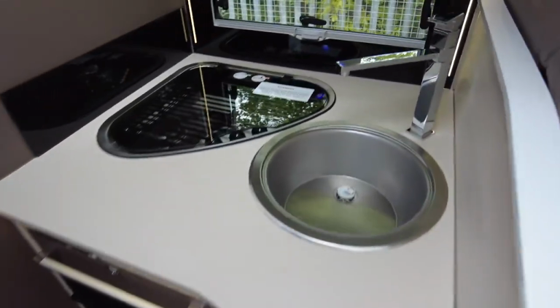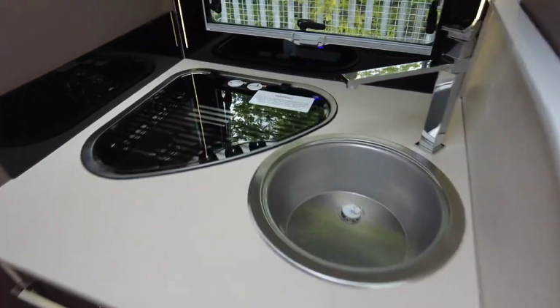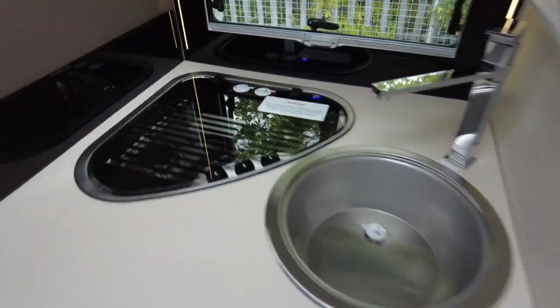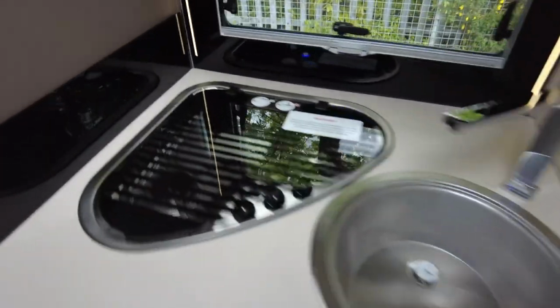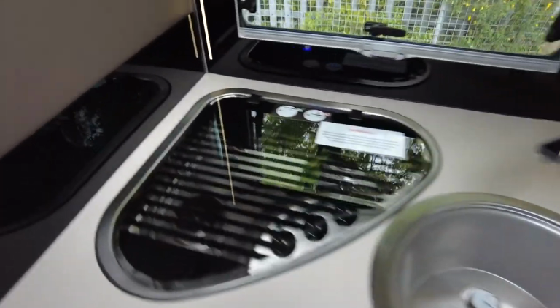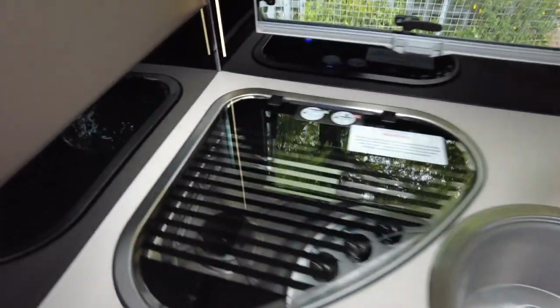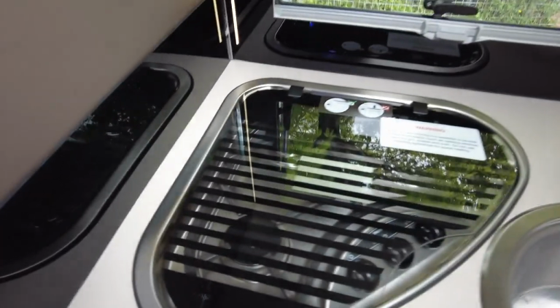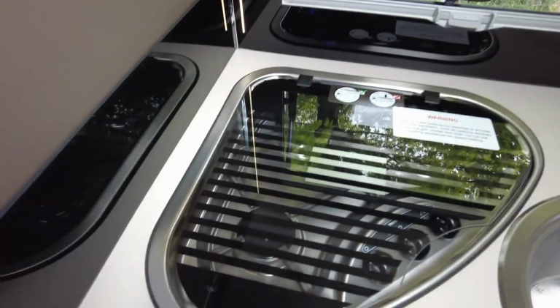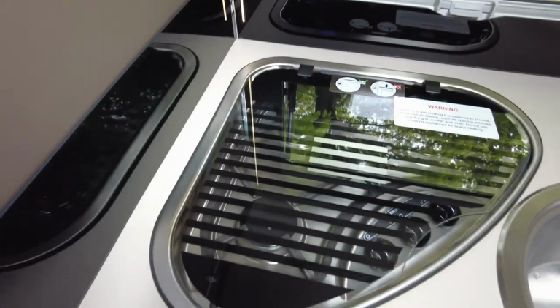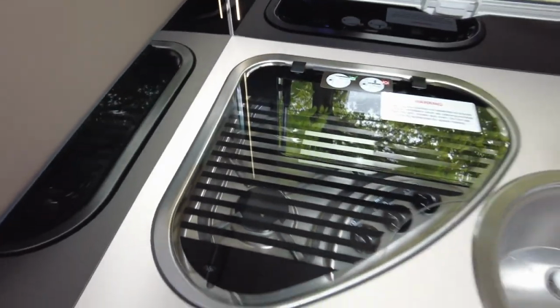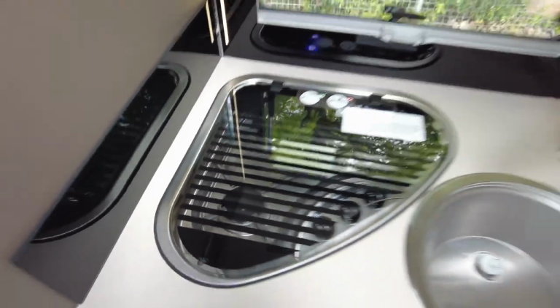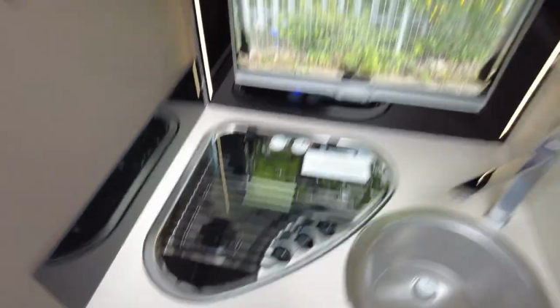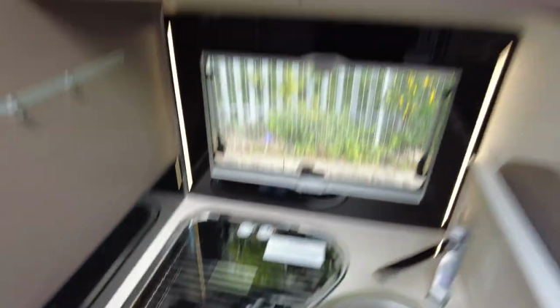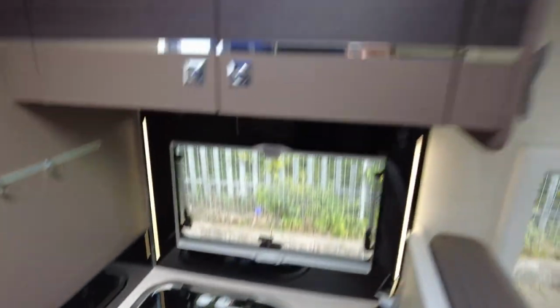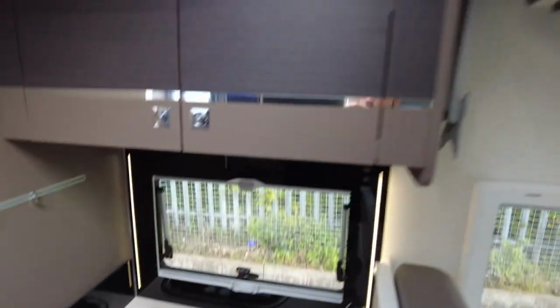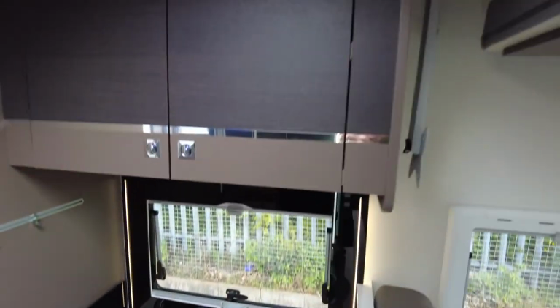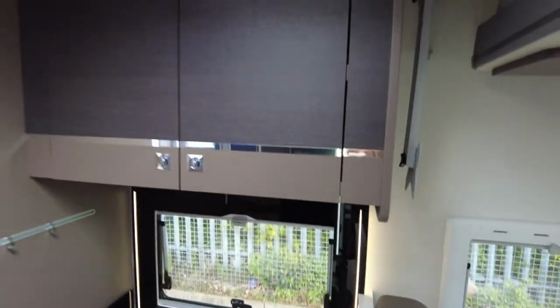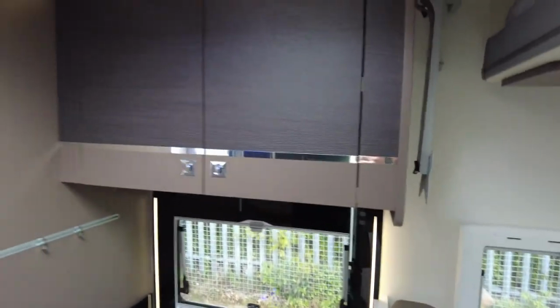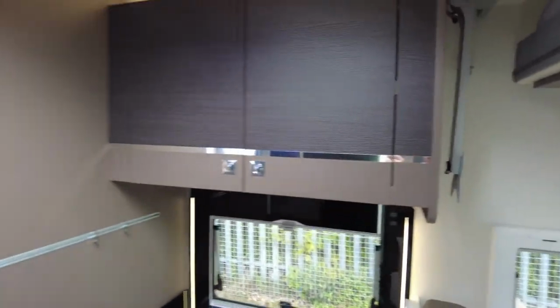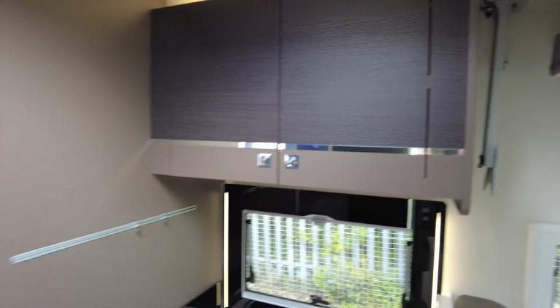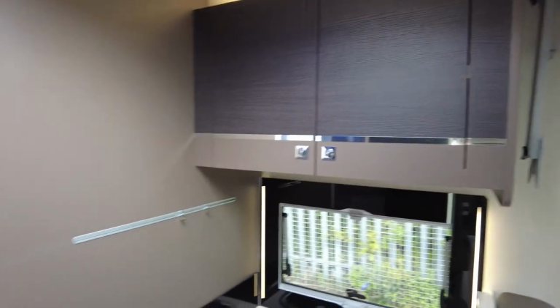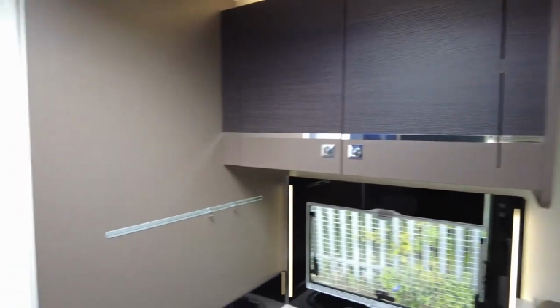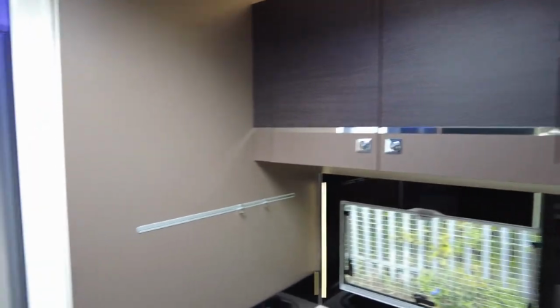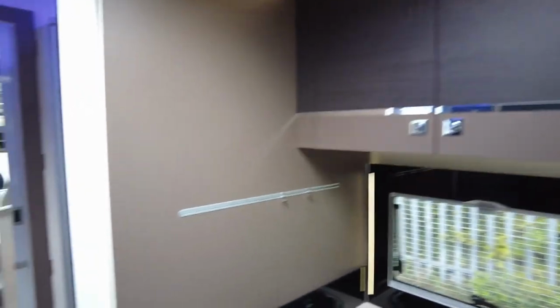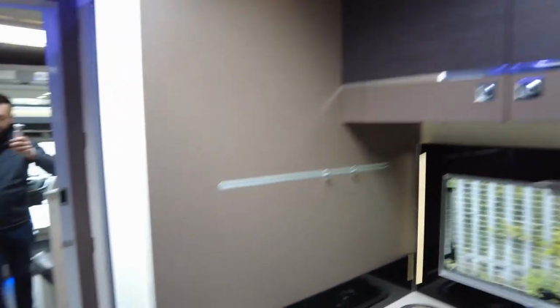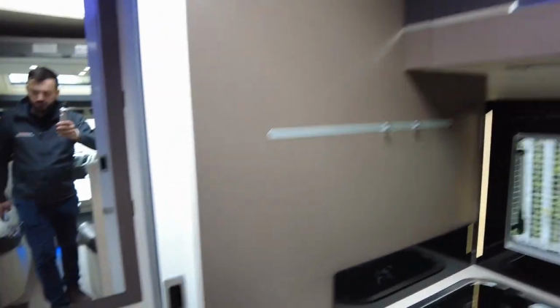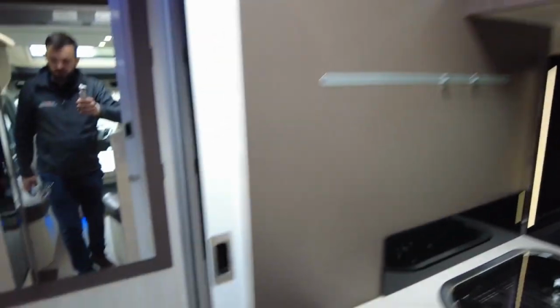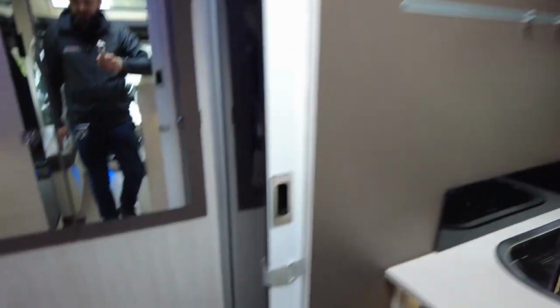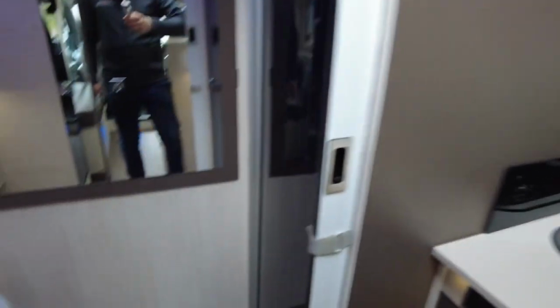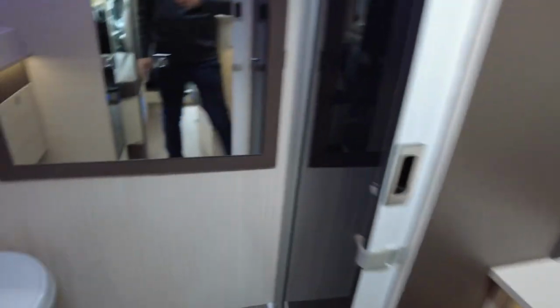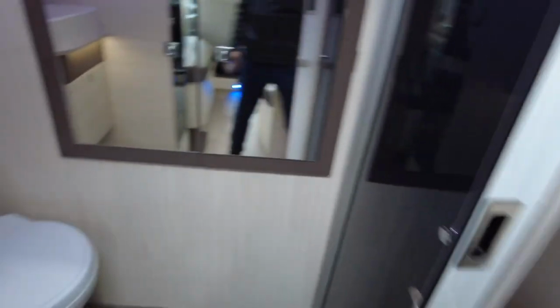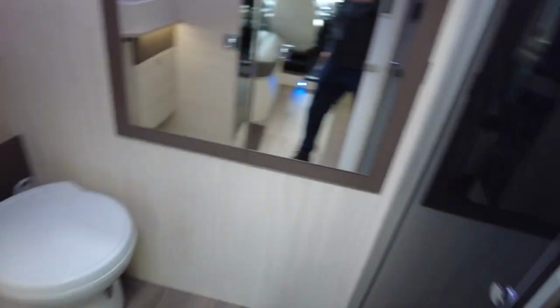You've got a very good size fridge just there, a small oven, a good size sink, your three gas burners, and loads and loads of storage in the kitchen.